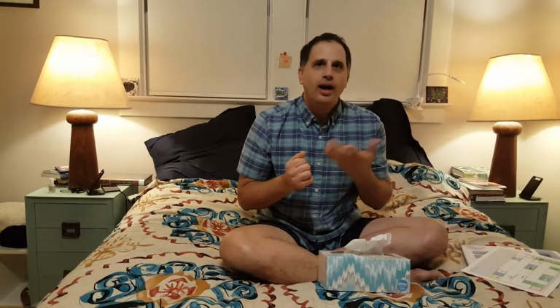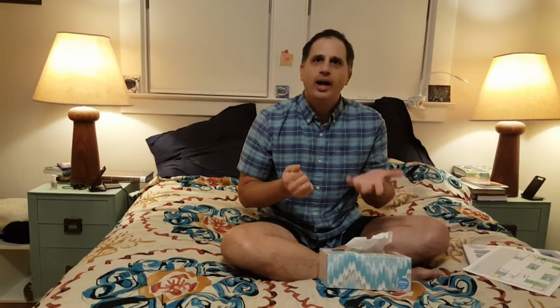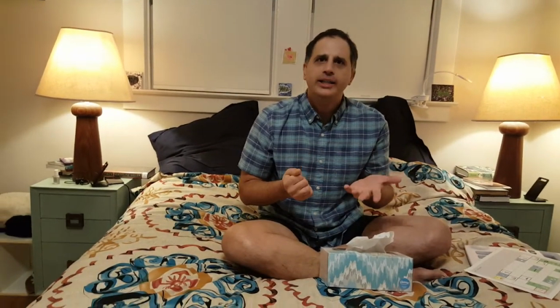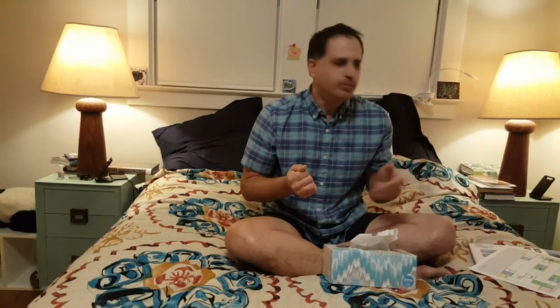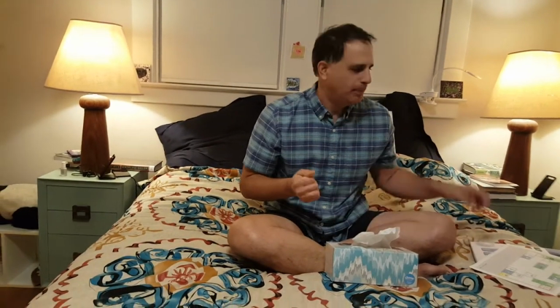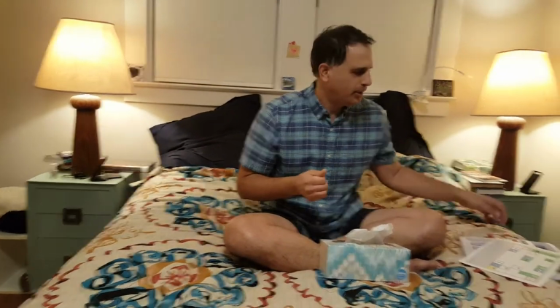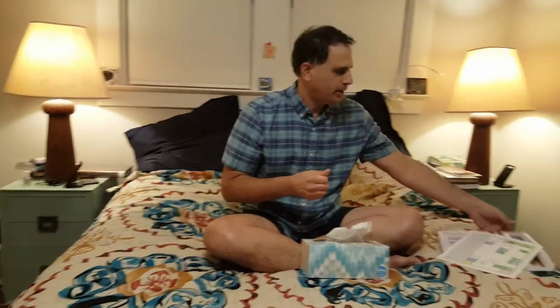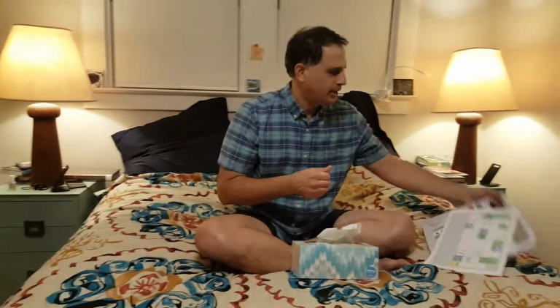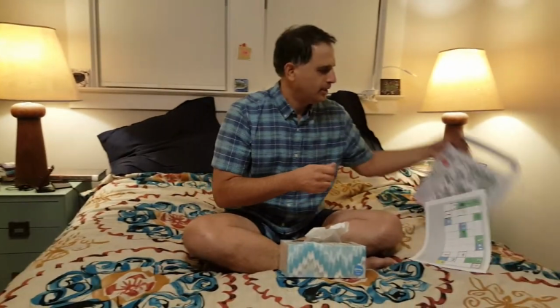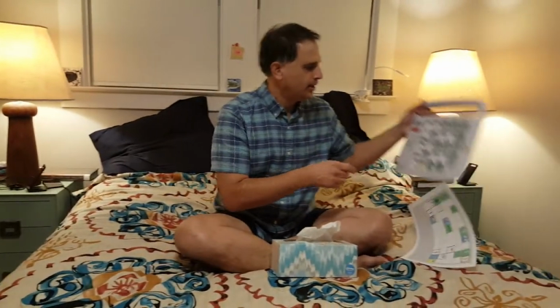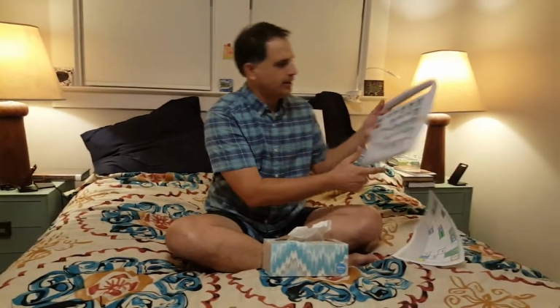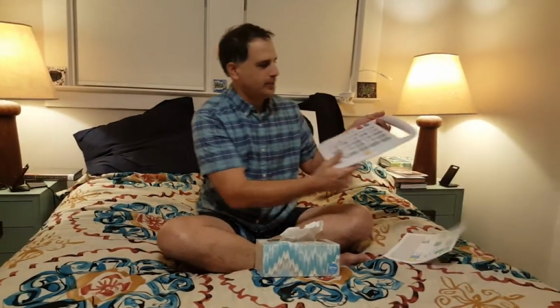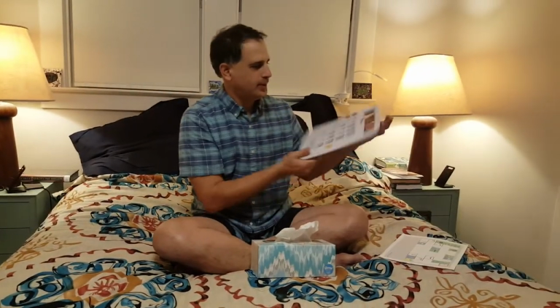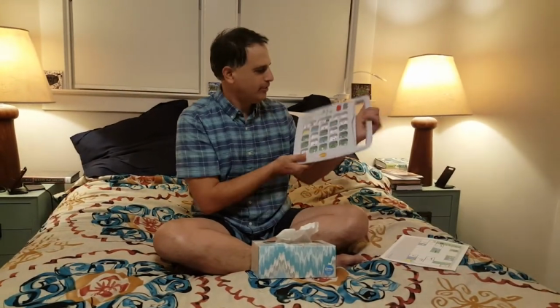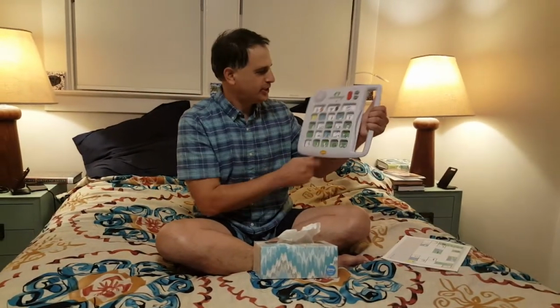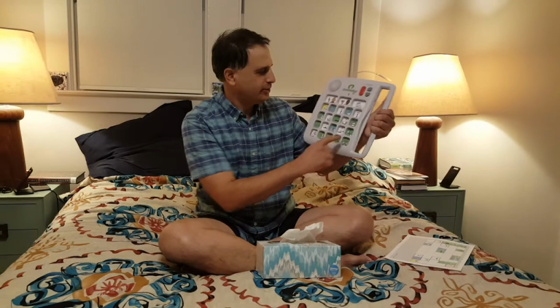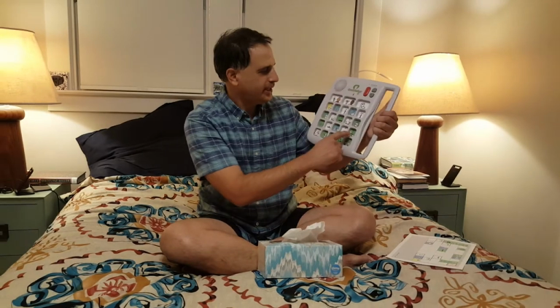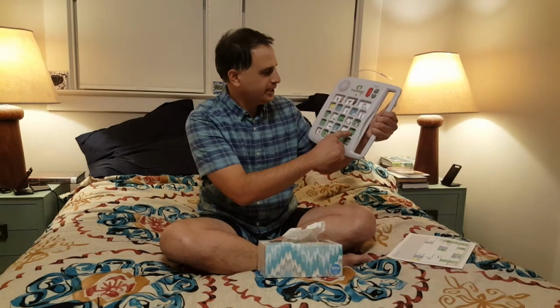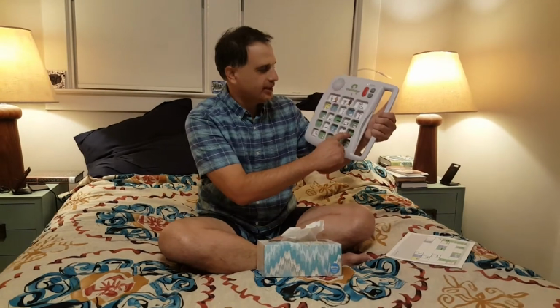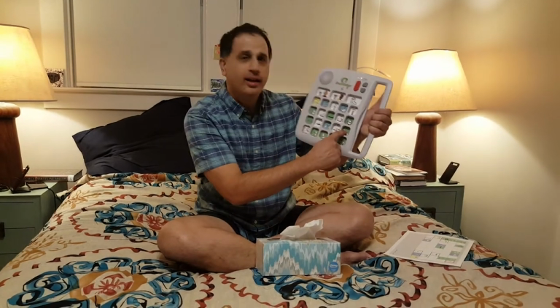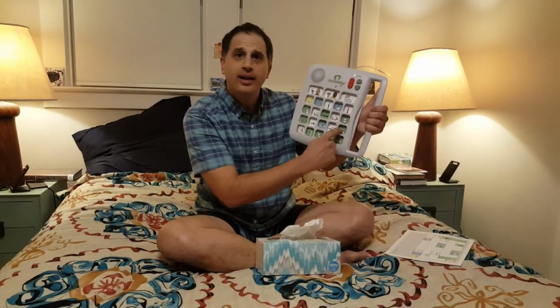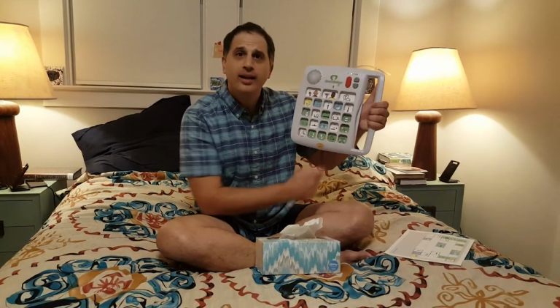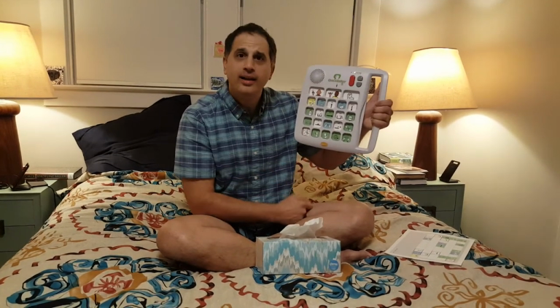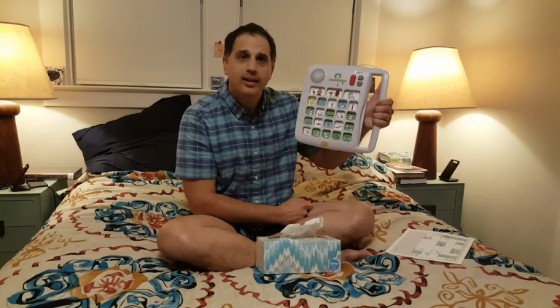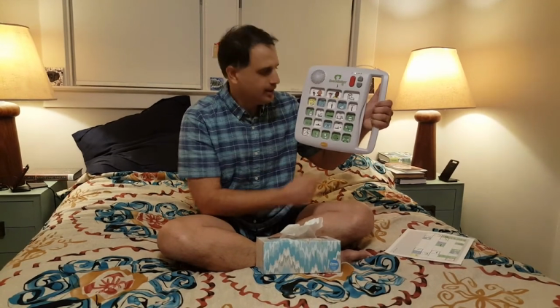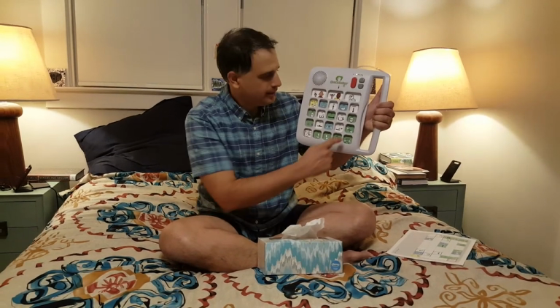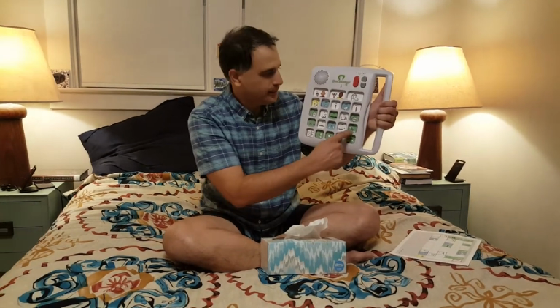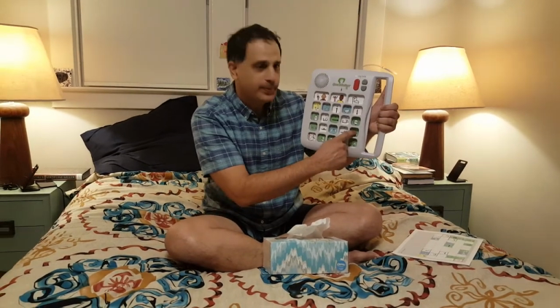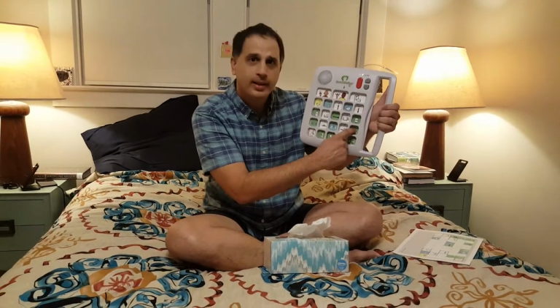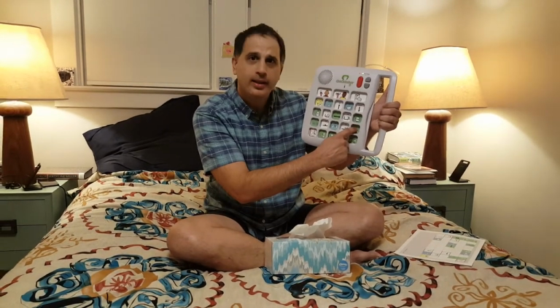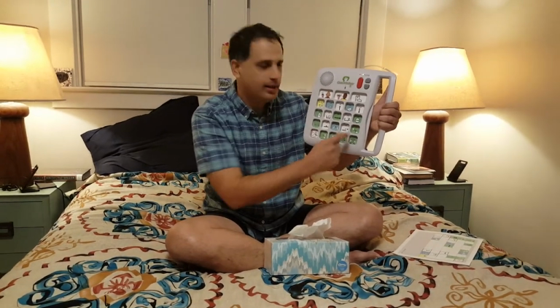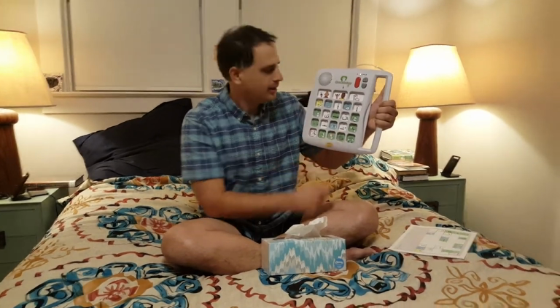I need my book. I want to read. Help, help.